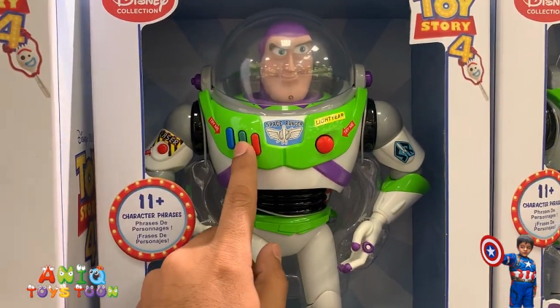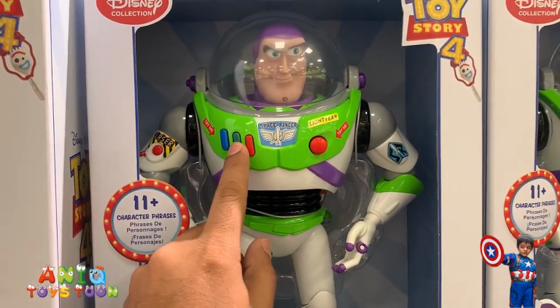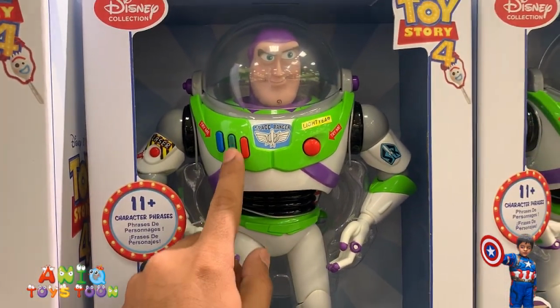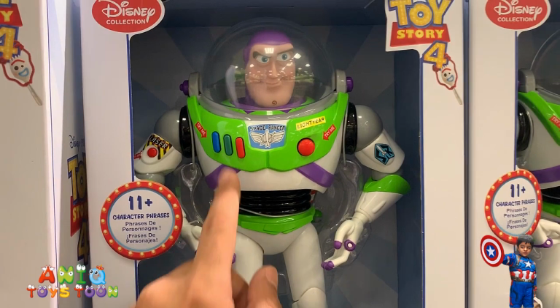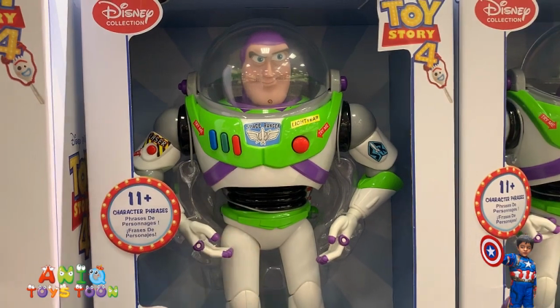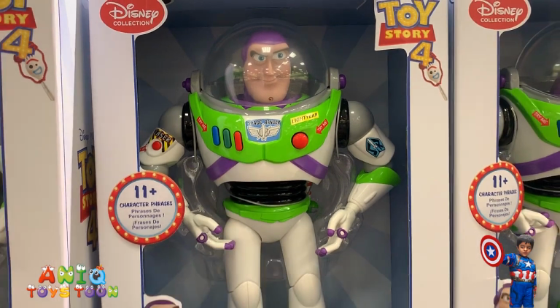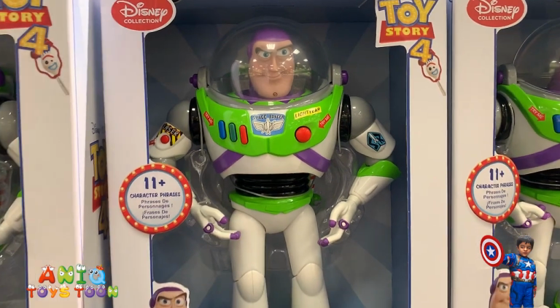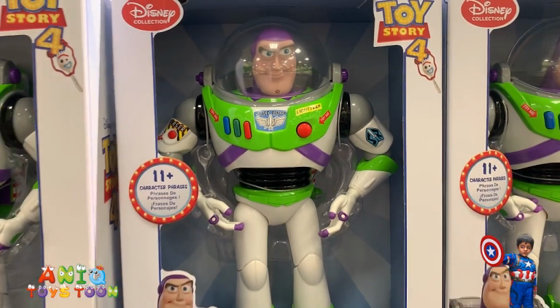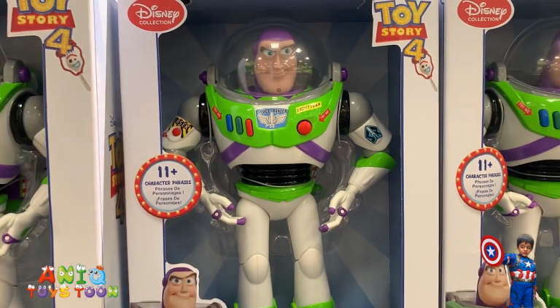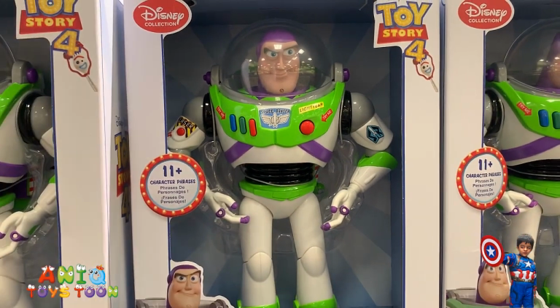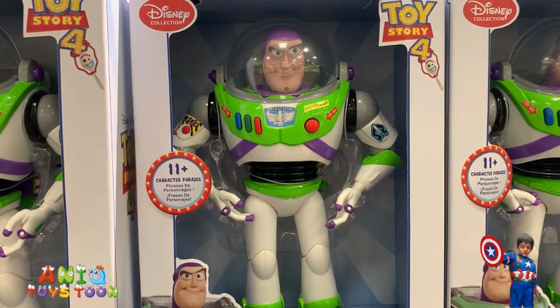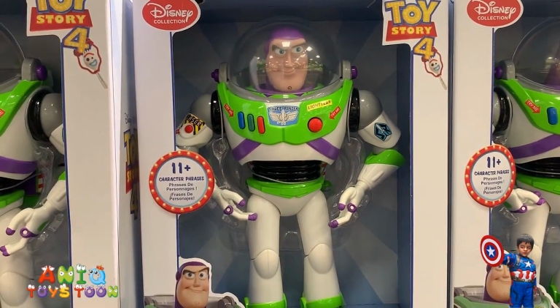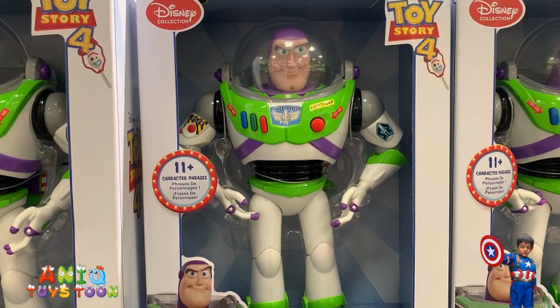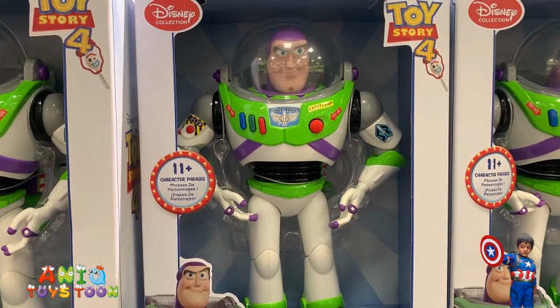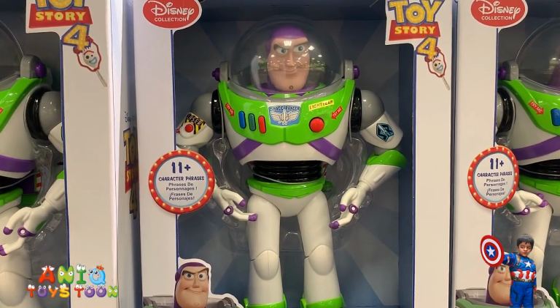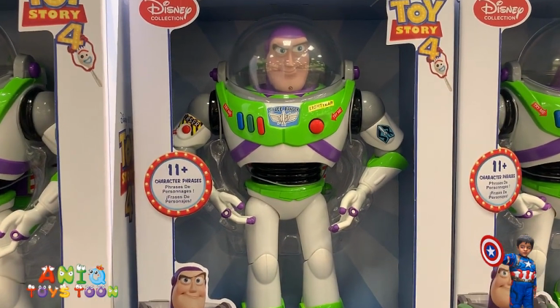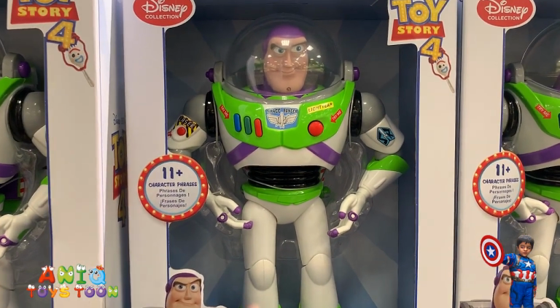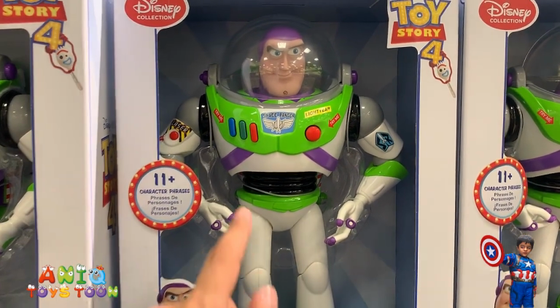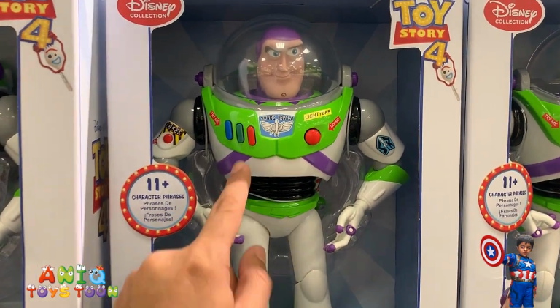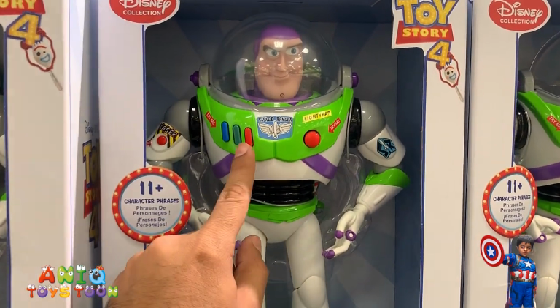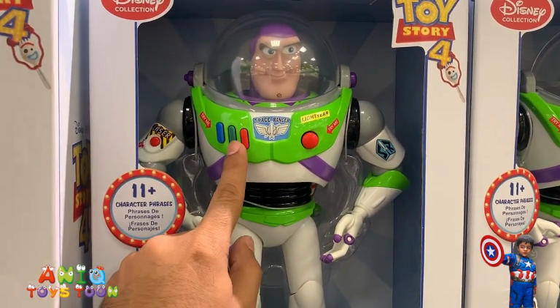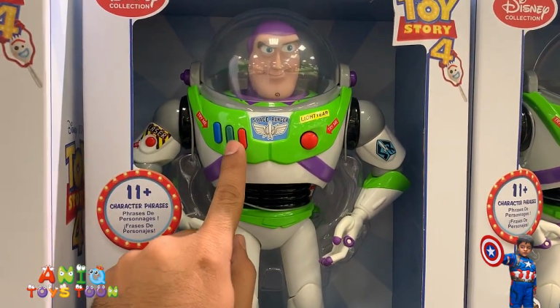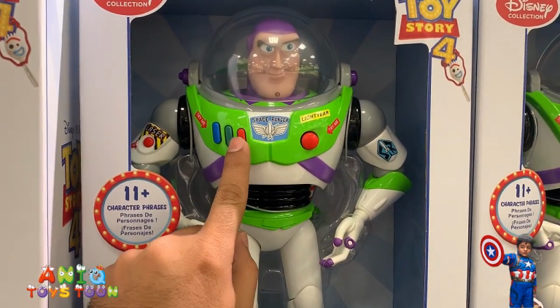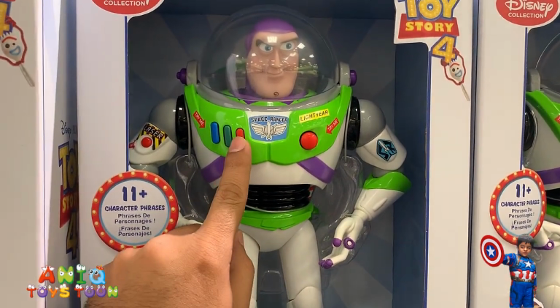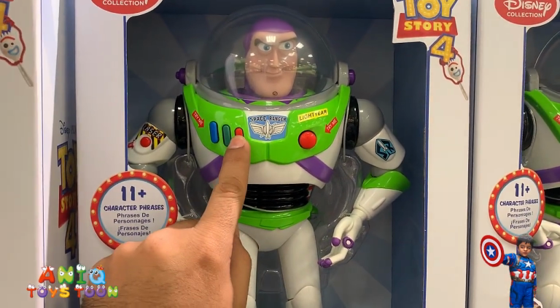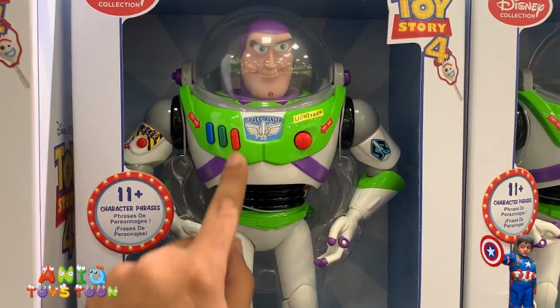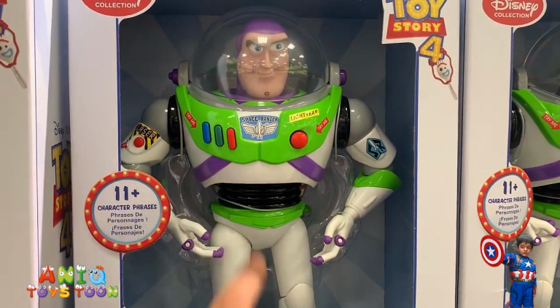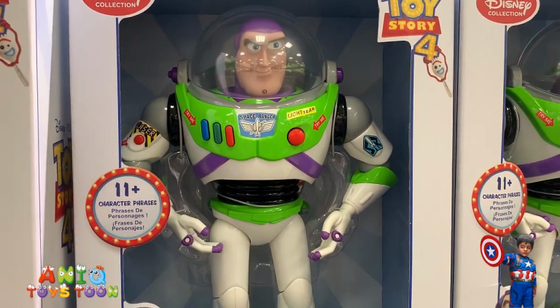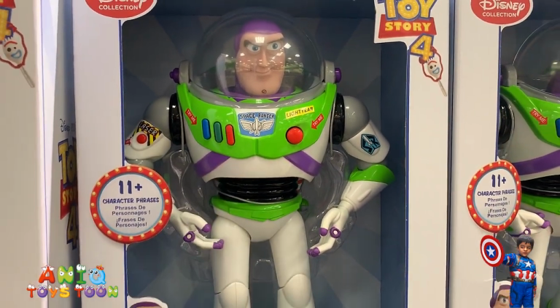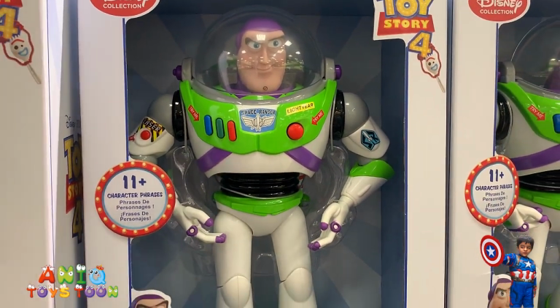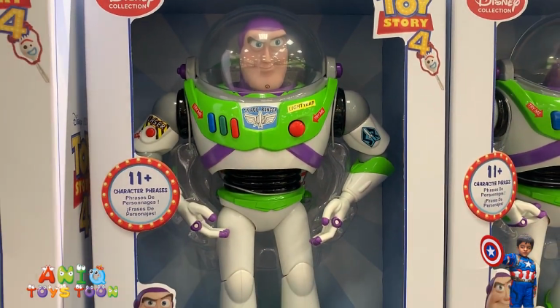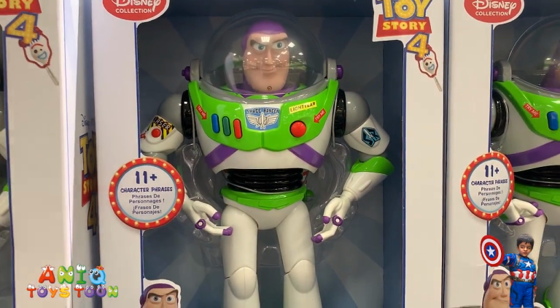"Buzz Lightyear, at your service." "All quiet. Nothing to report."